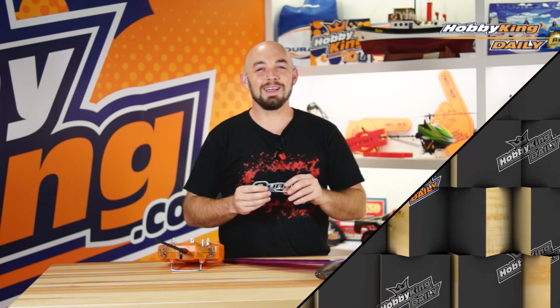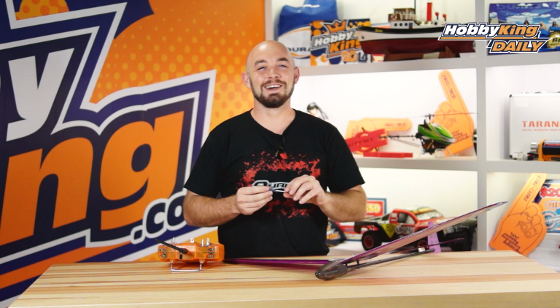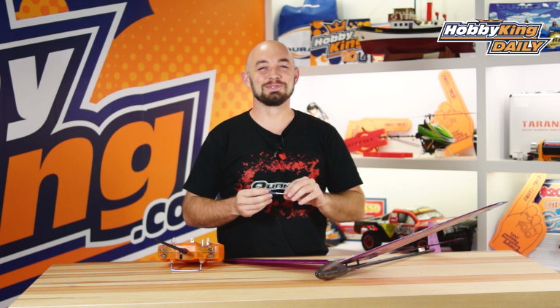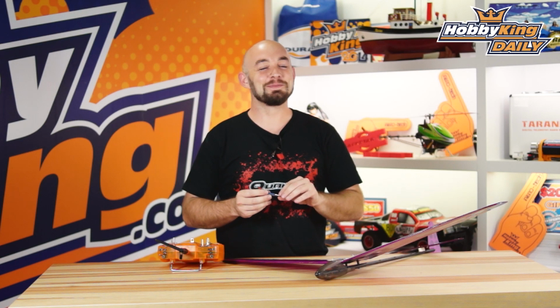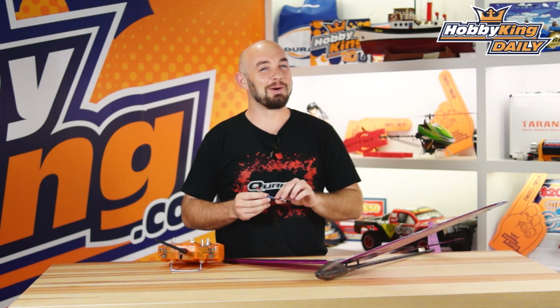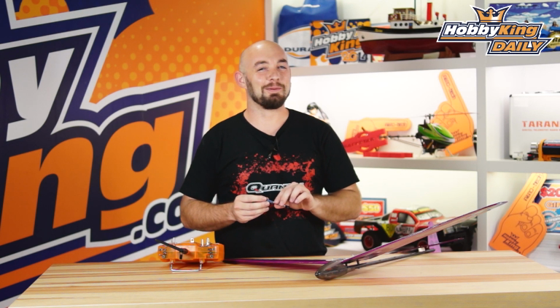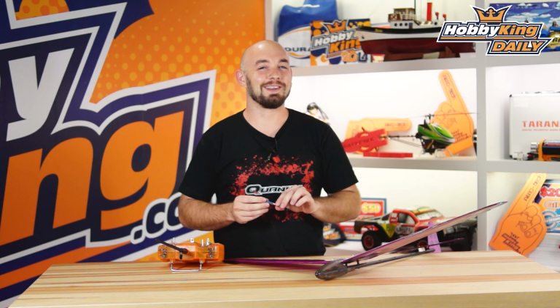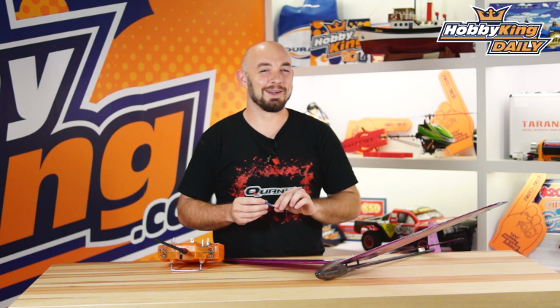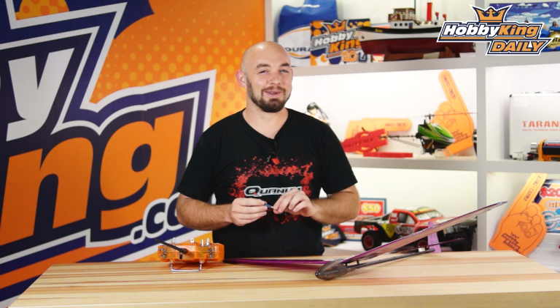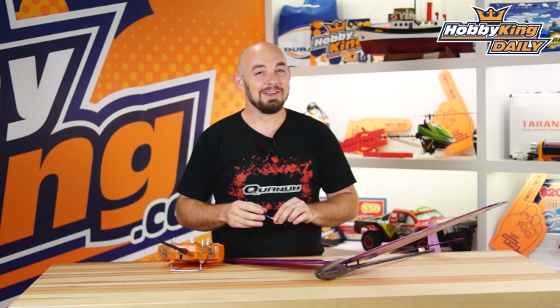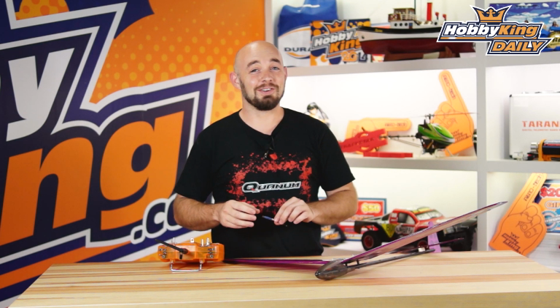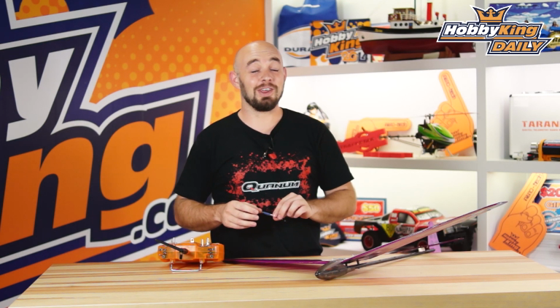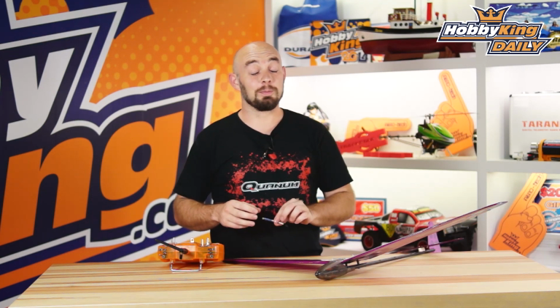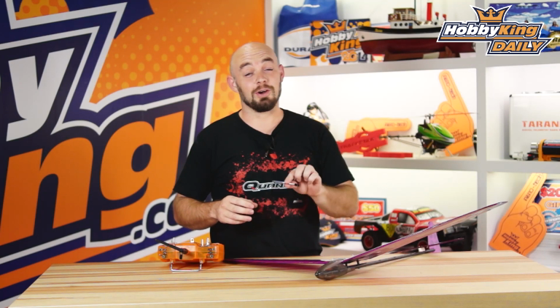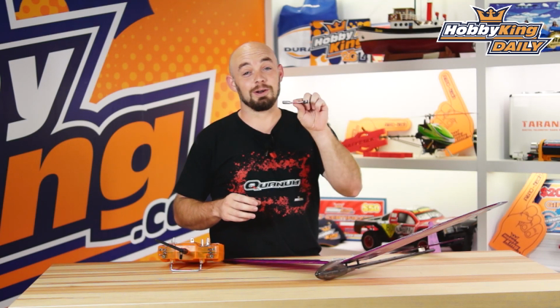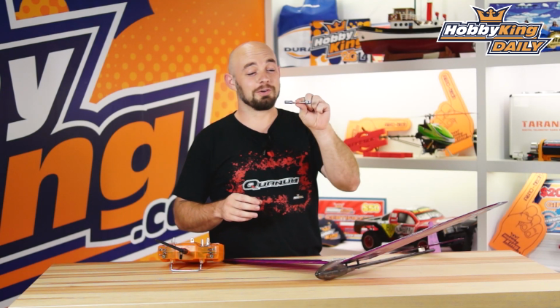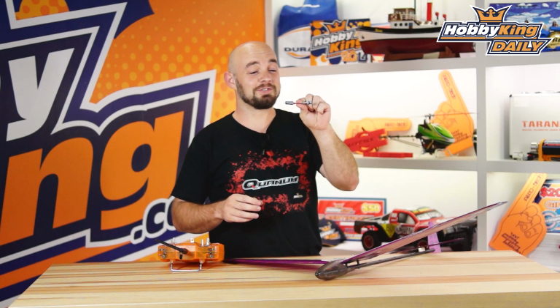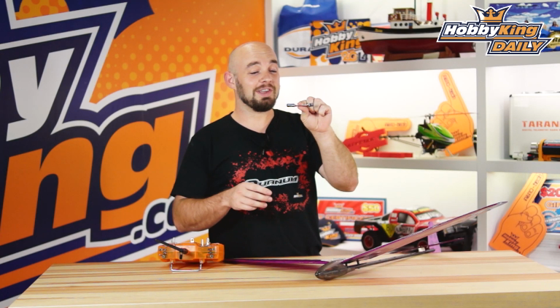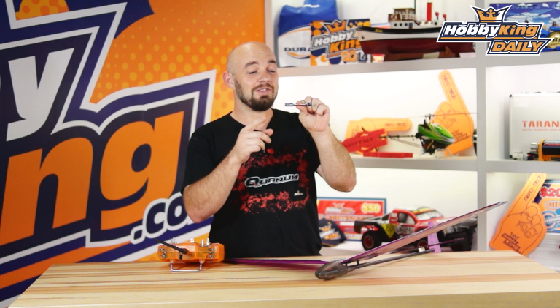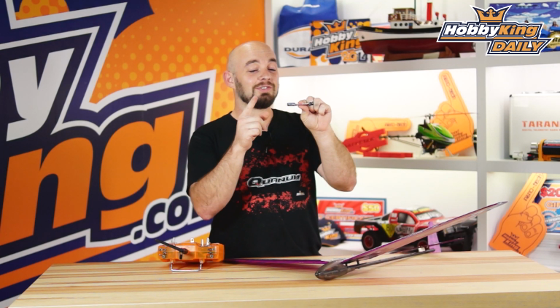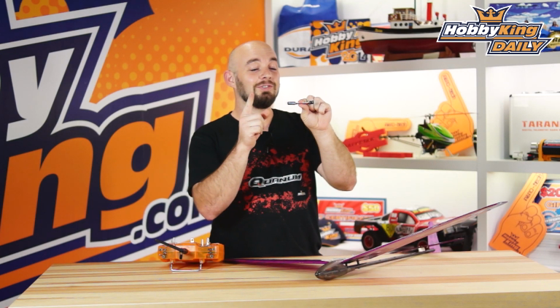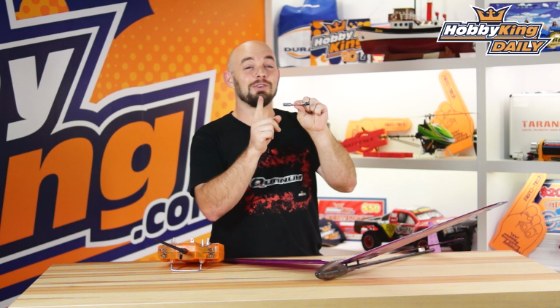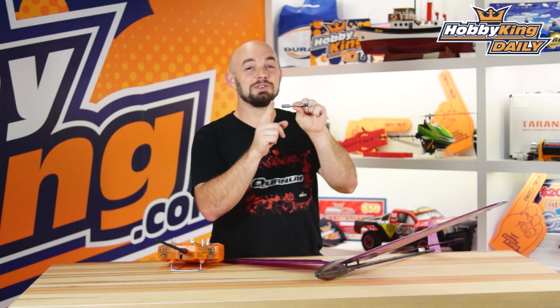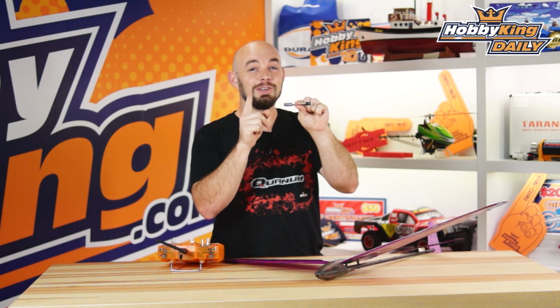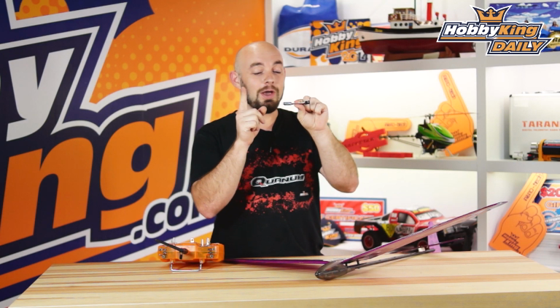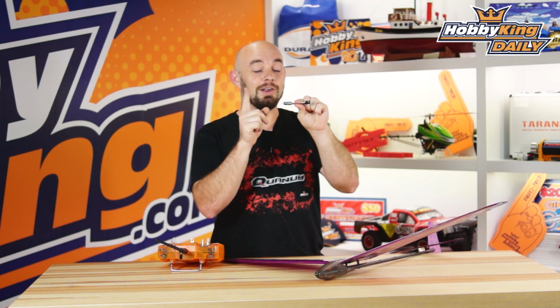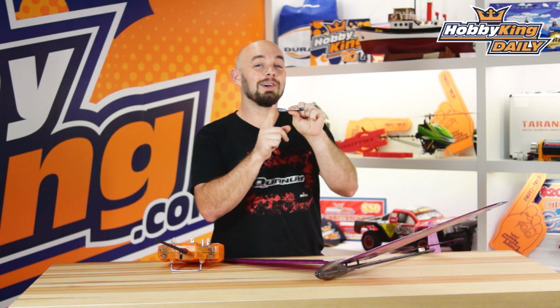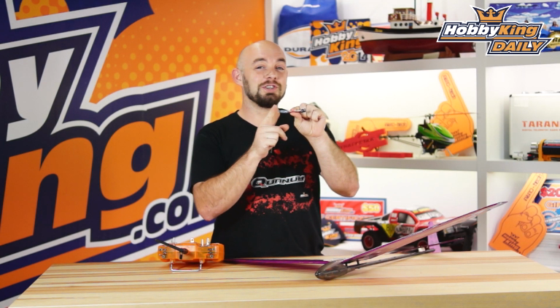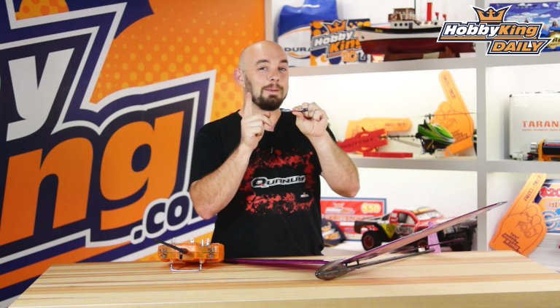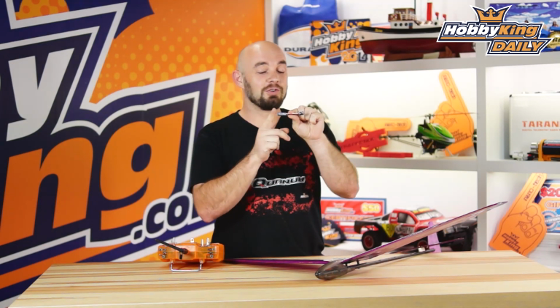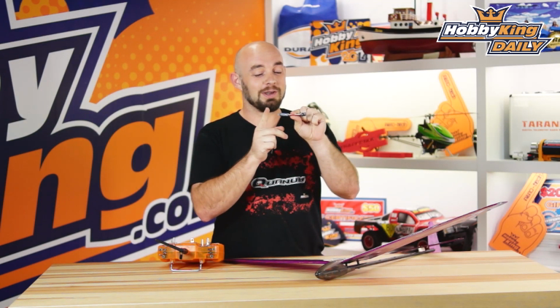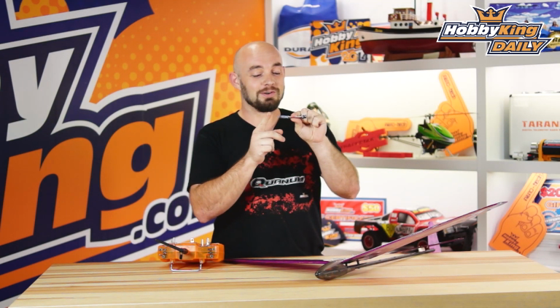Hey guys, what's up? It's Paul with HobbyKating.com. Today's daily I'm going to talk about a little accessory. This is the Turnigy DLG Multi Mixer.